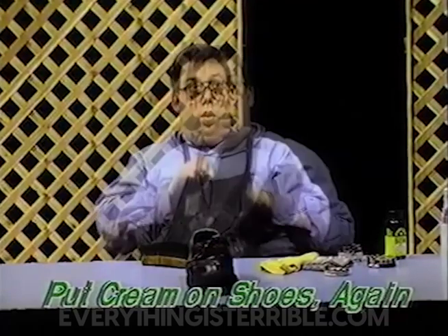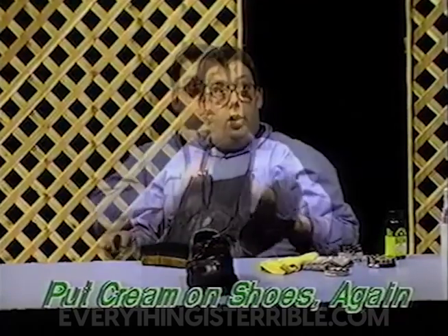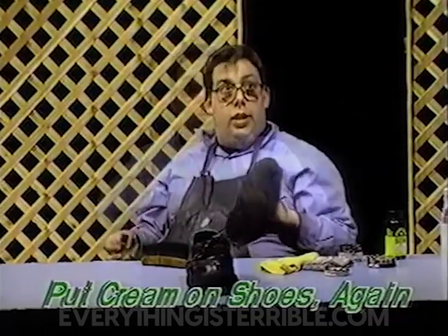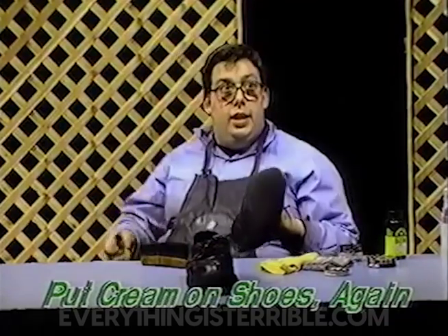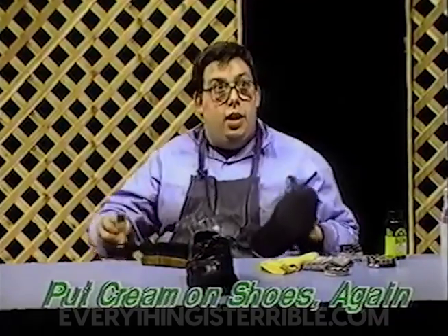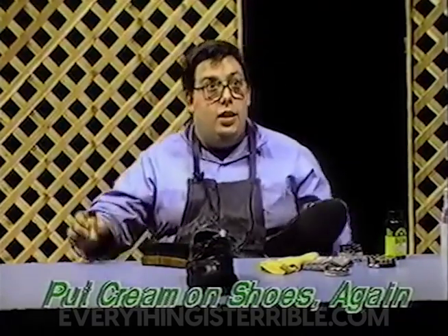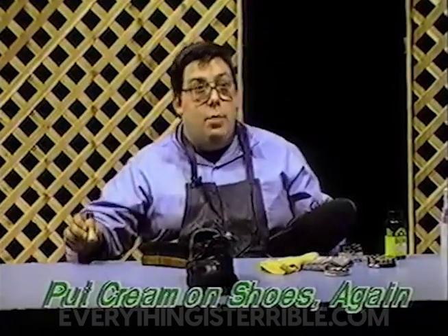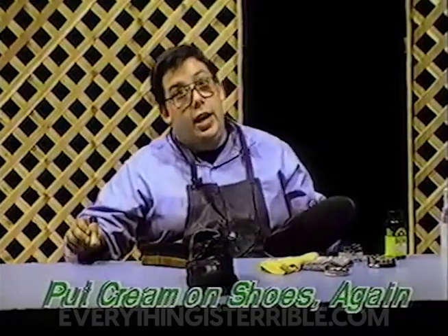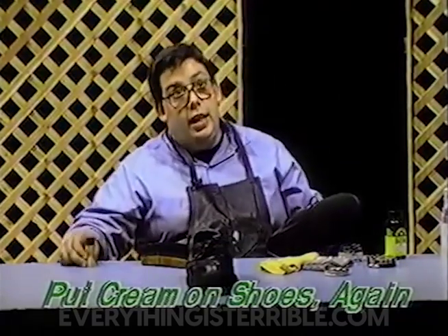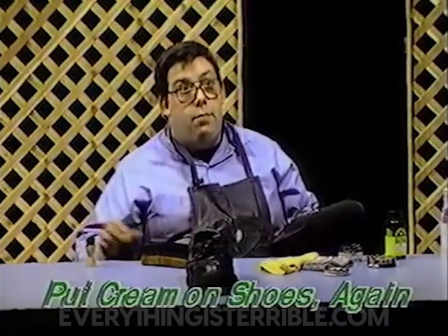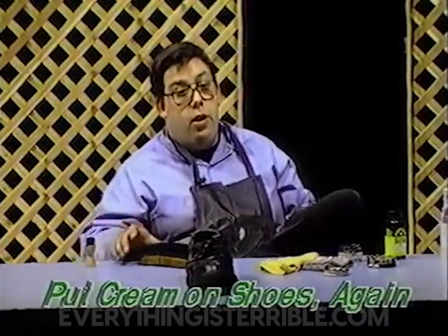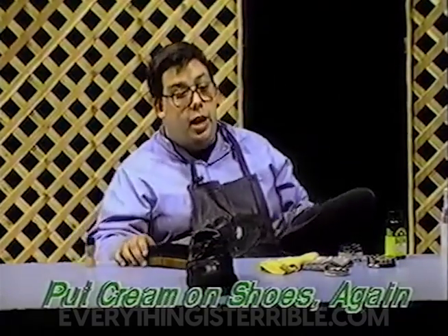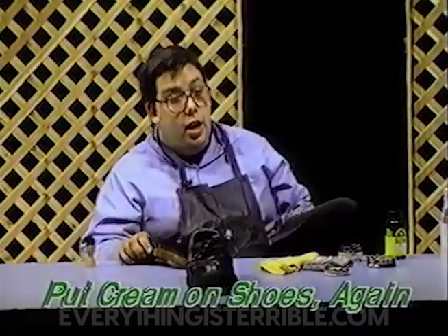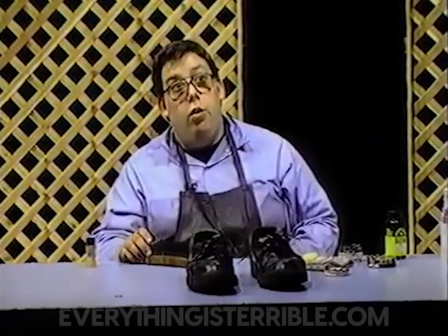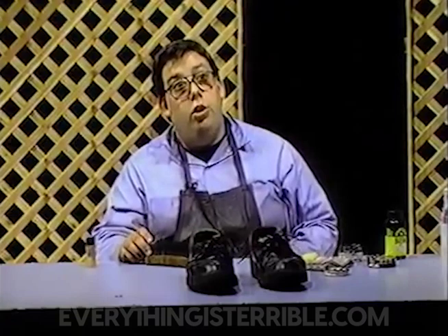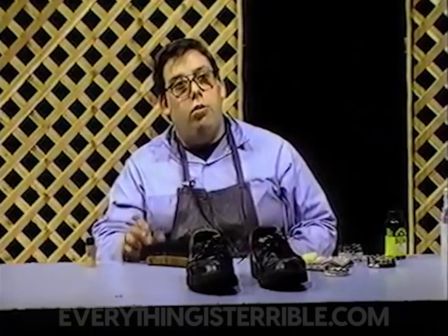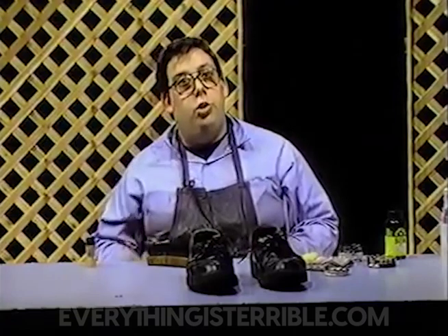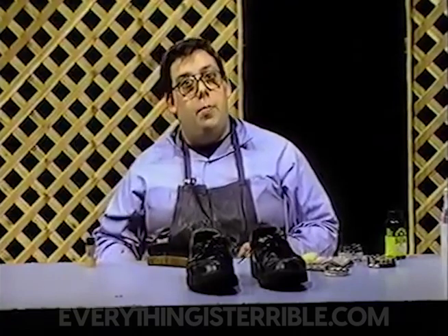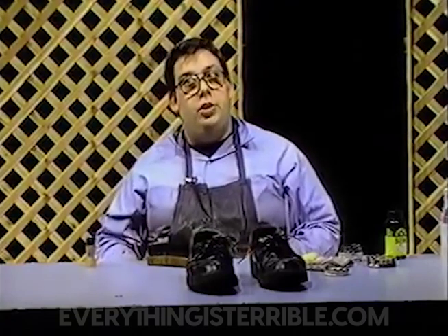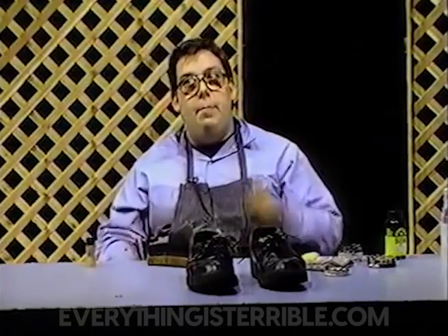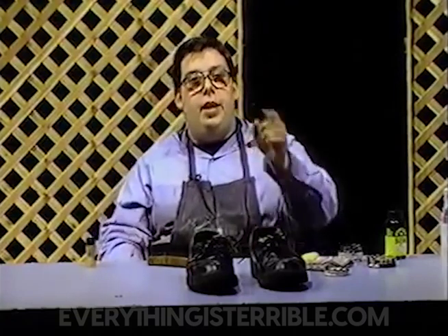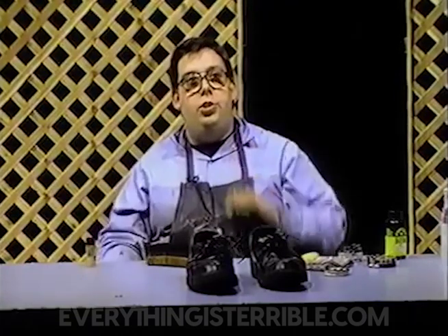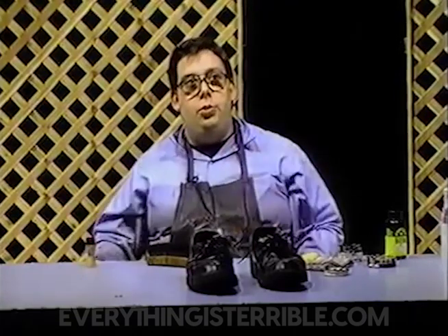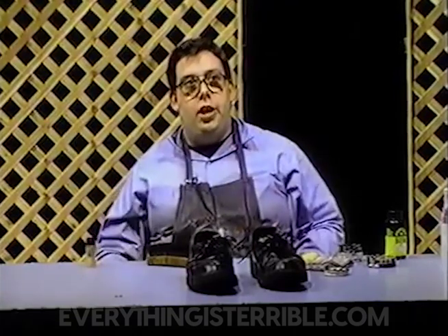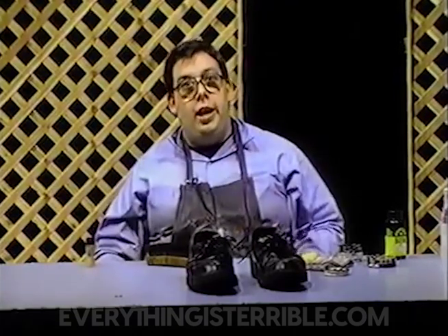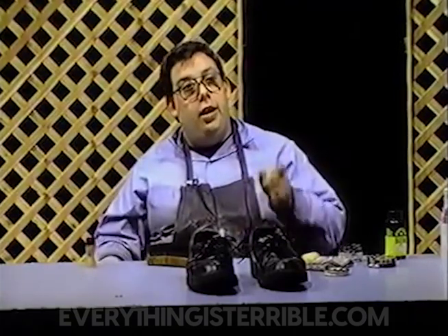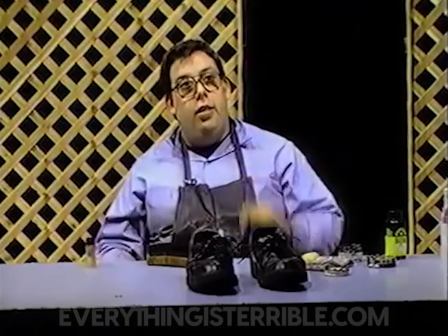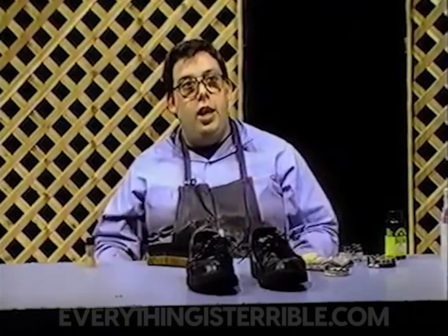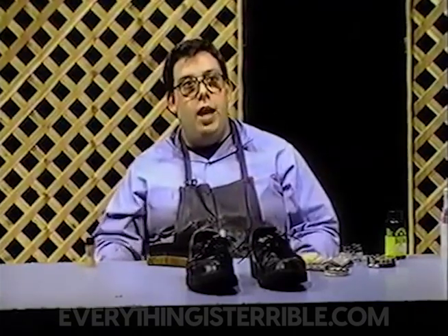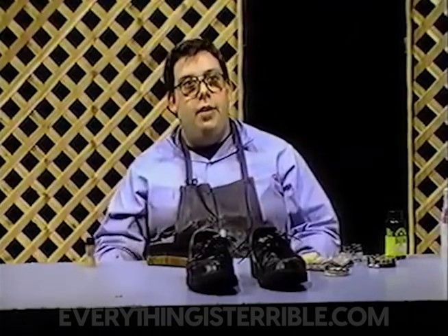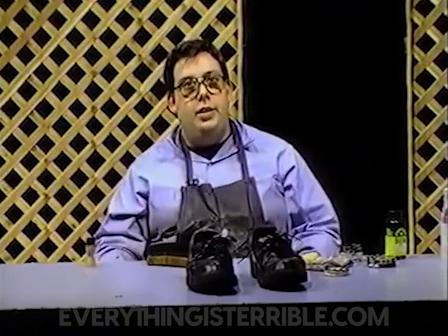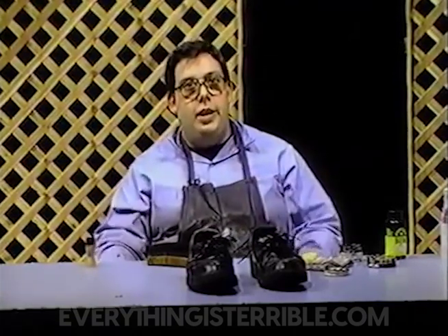It looks like that's all the time we got left for today. Go to your local shoe repair shop and get your shoes shined. Thank you and have a nice day.